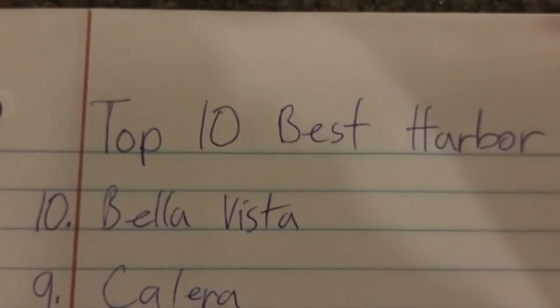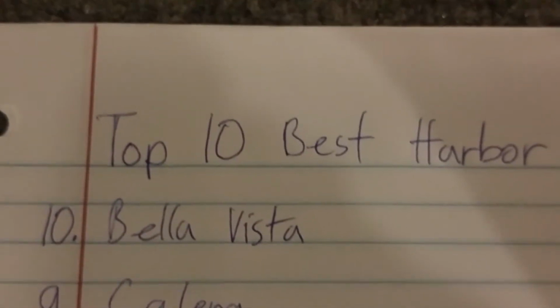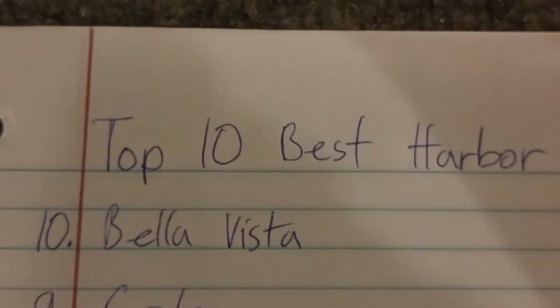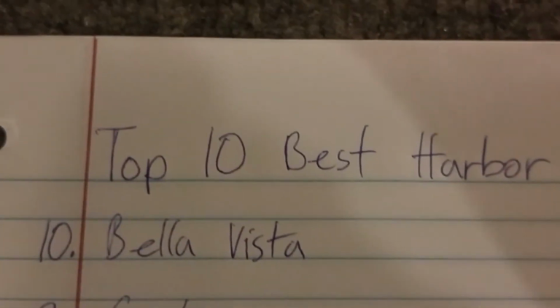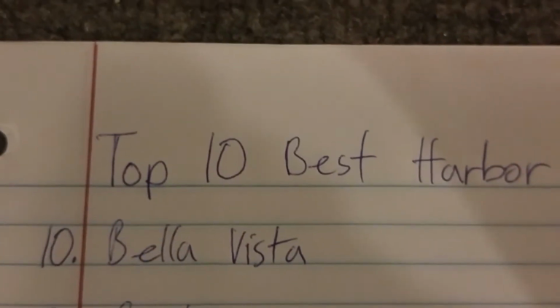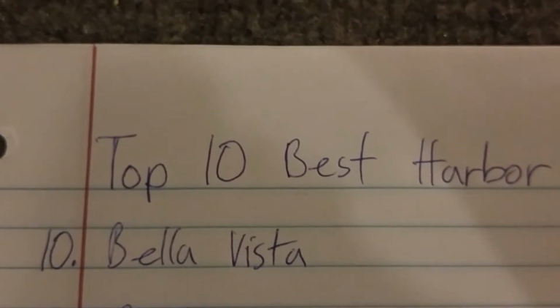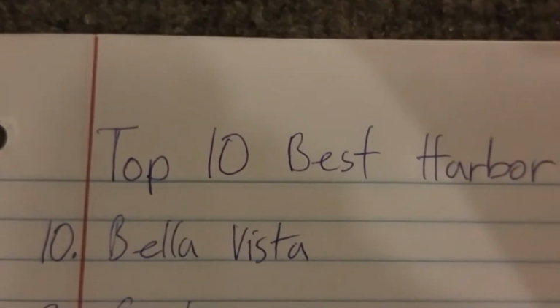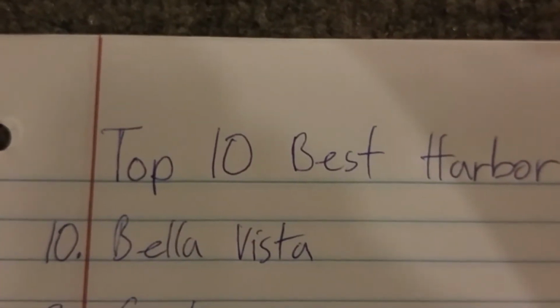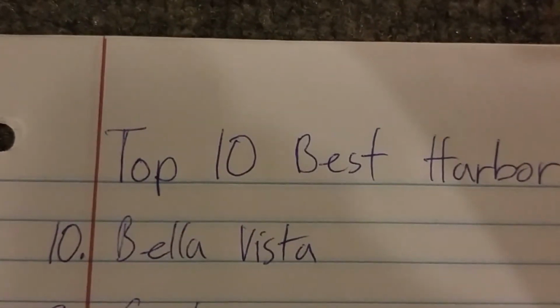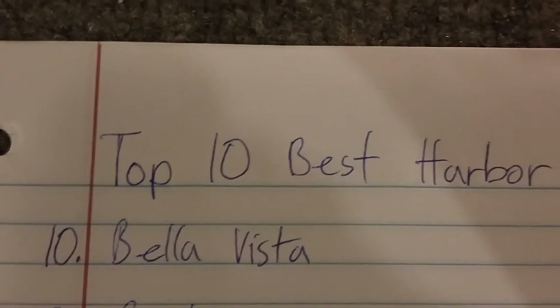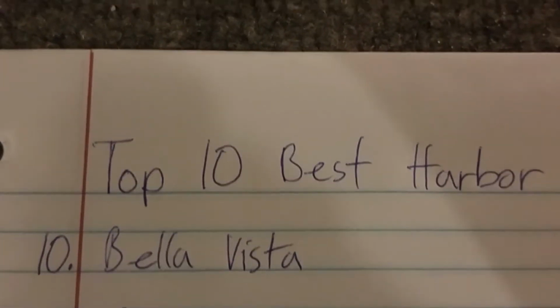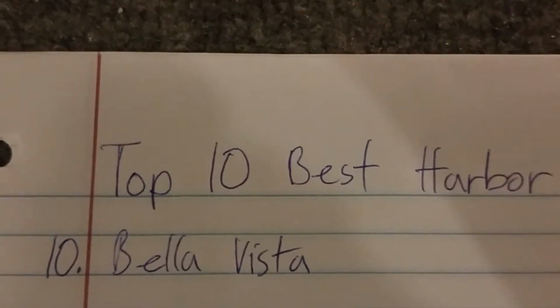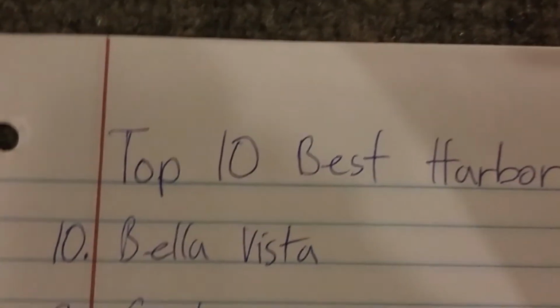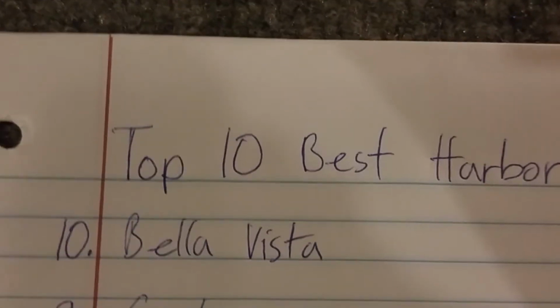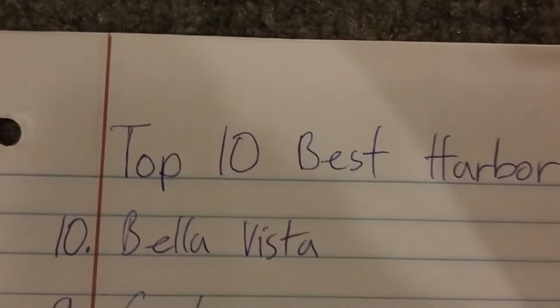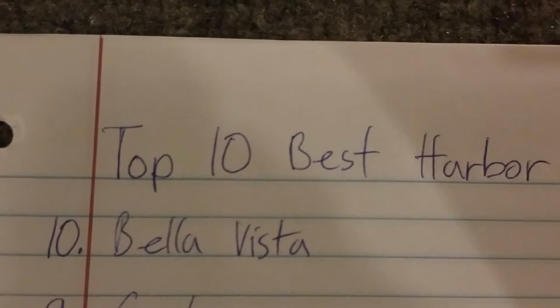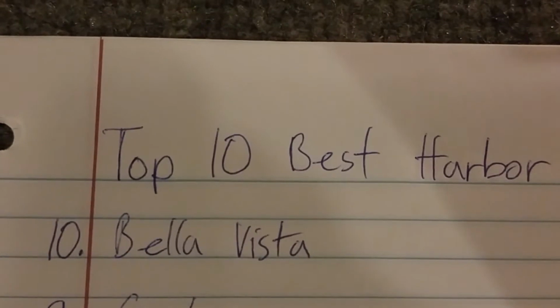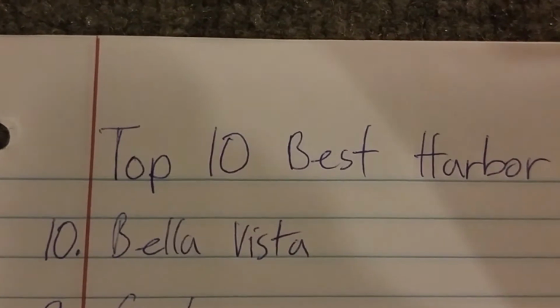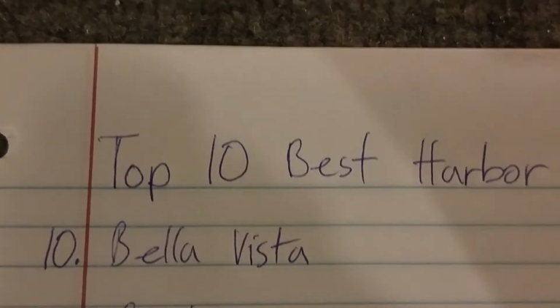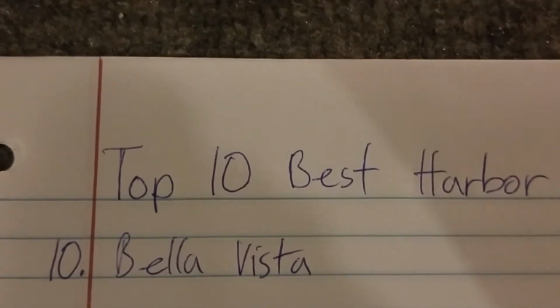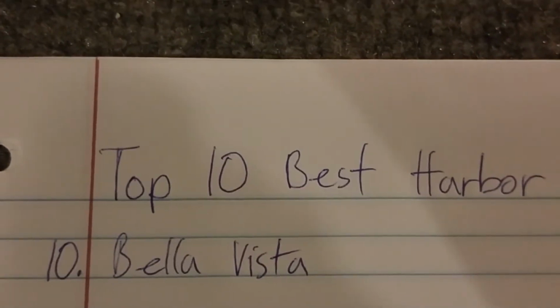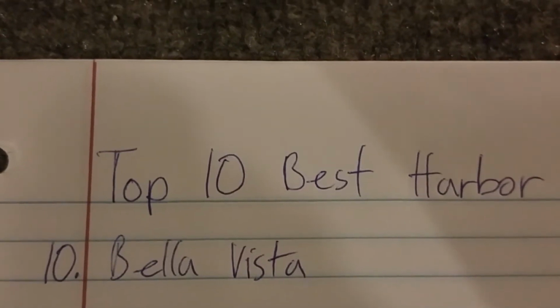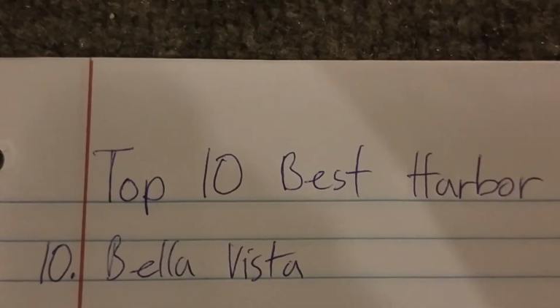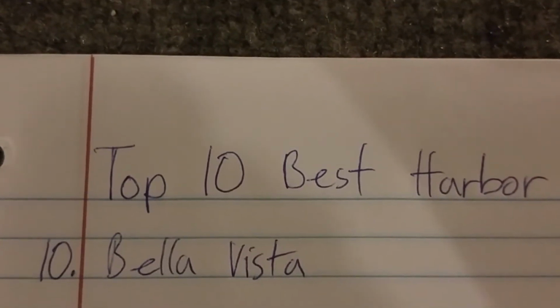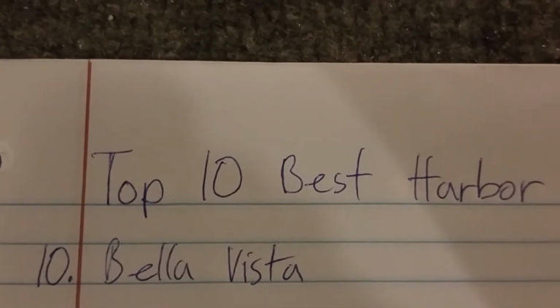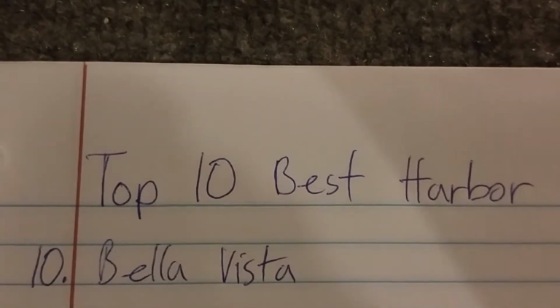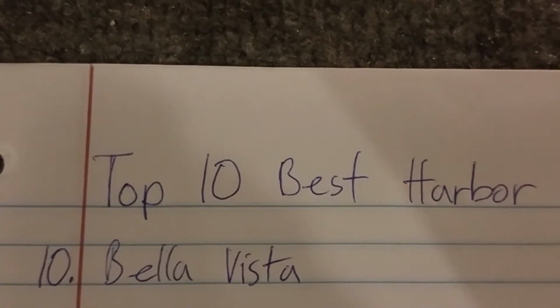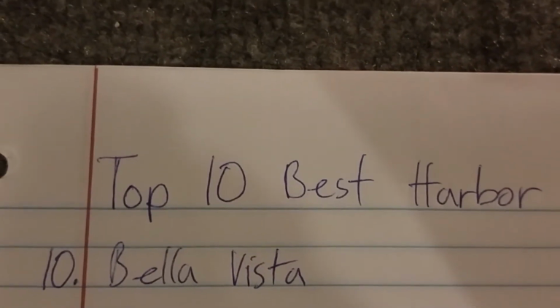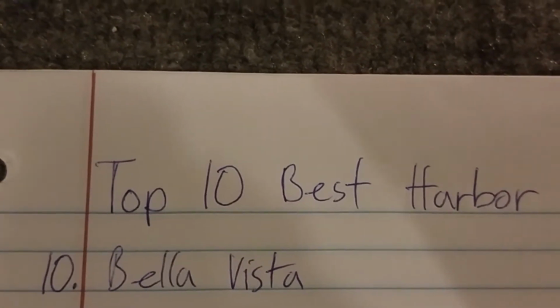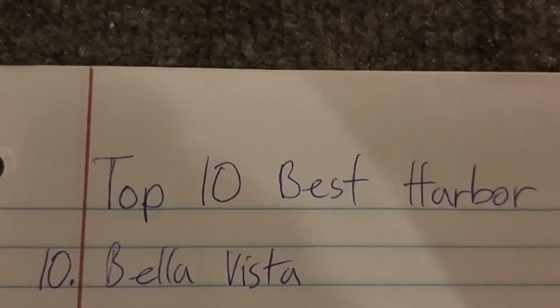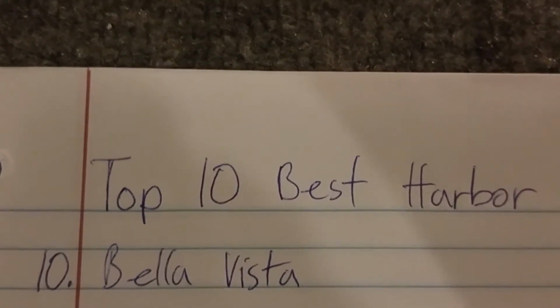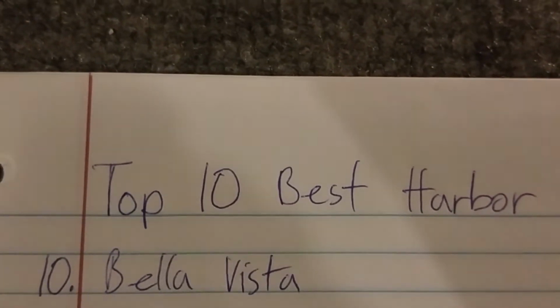Number 10 is the Bella Vista. The Bella Vista is good because they blow a good amount of air. They're really cool fans.